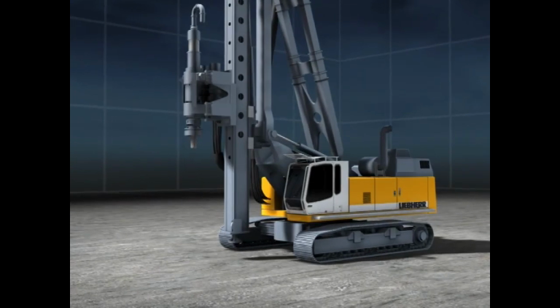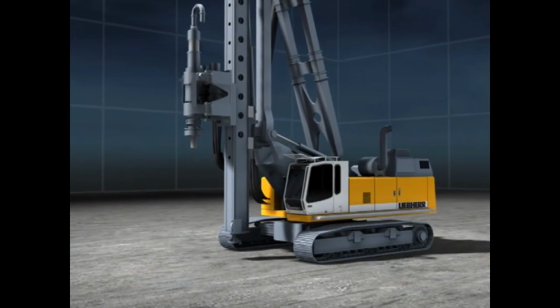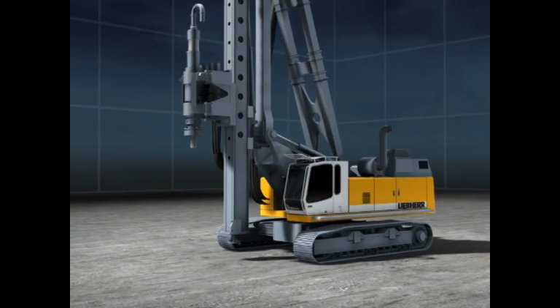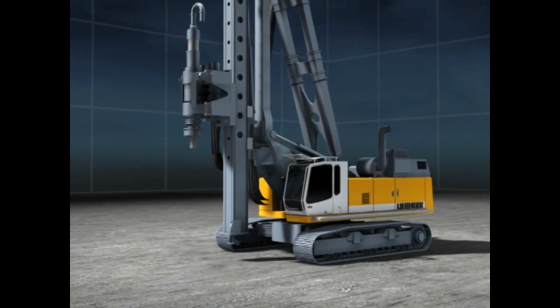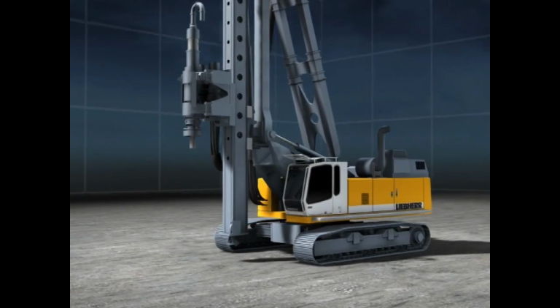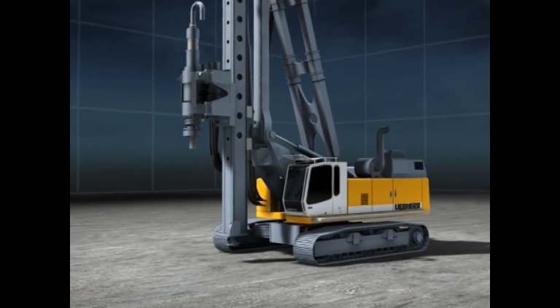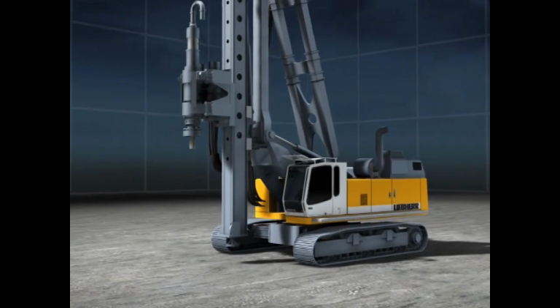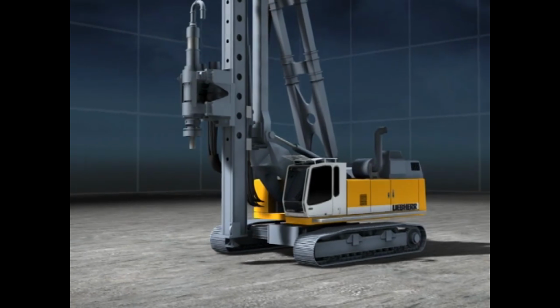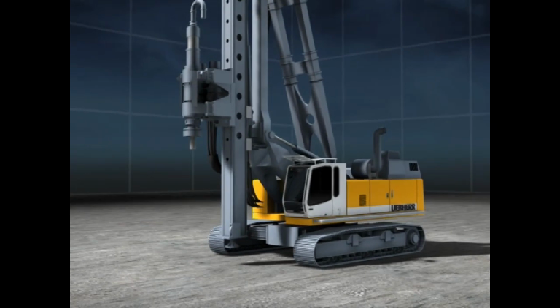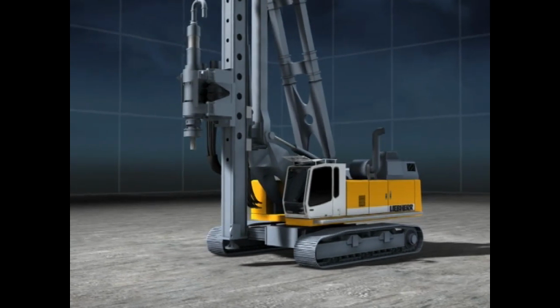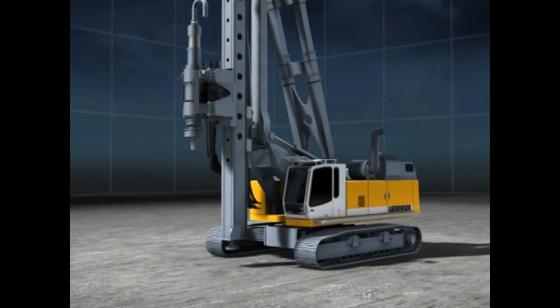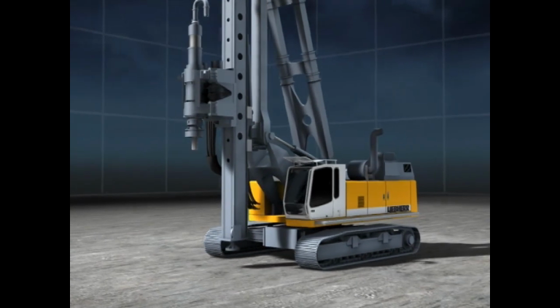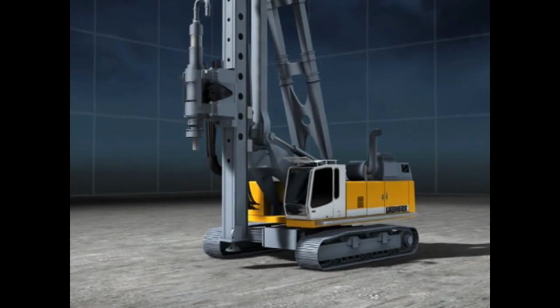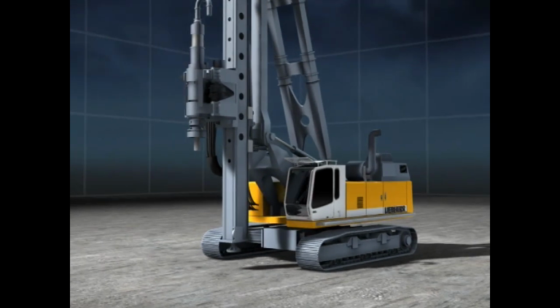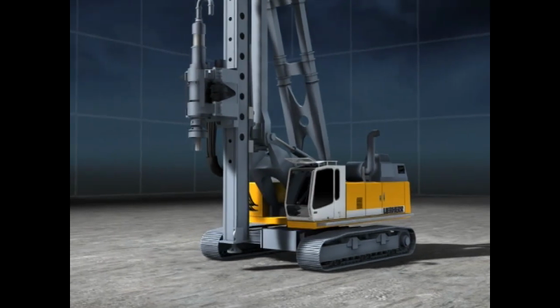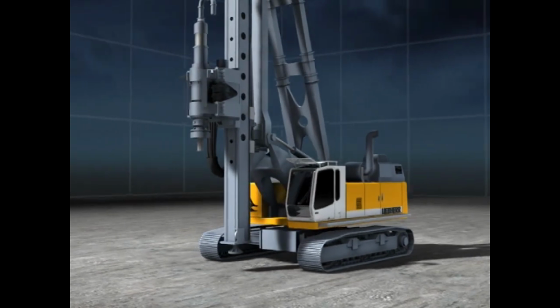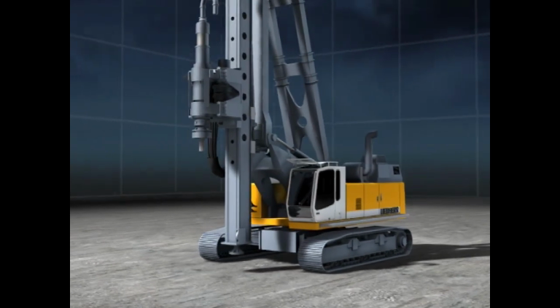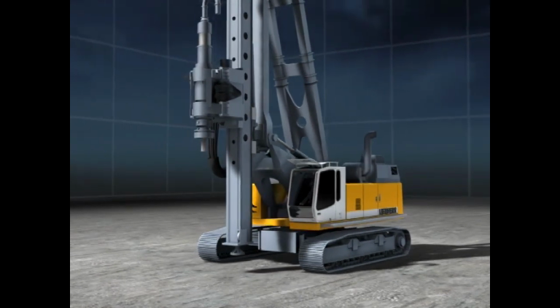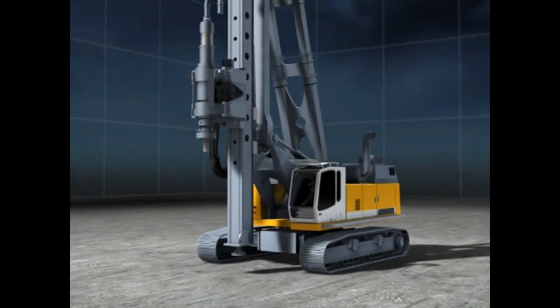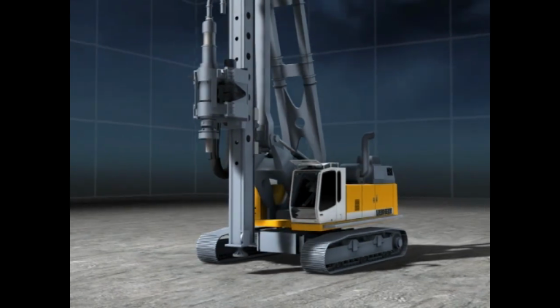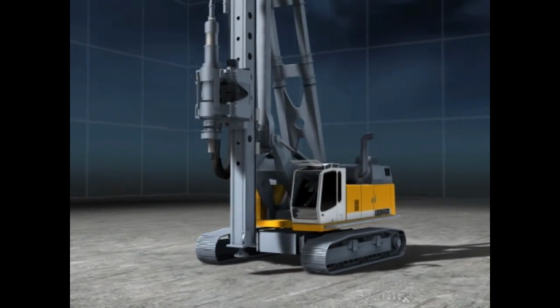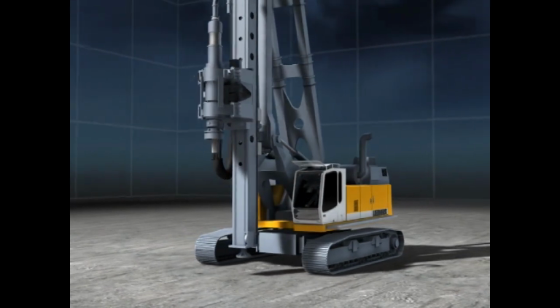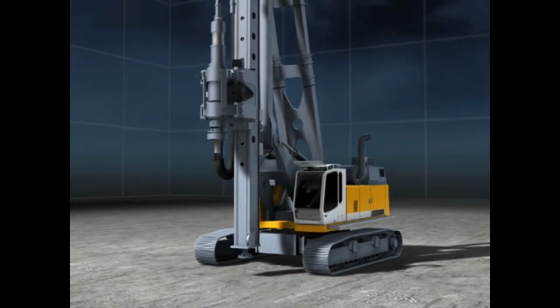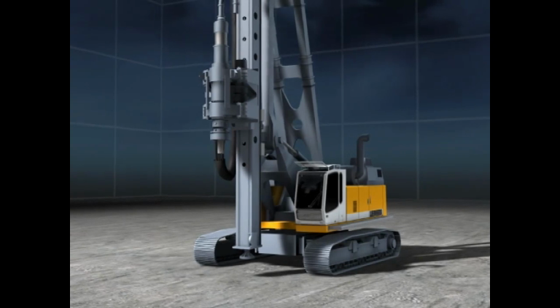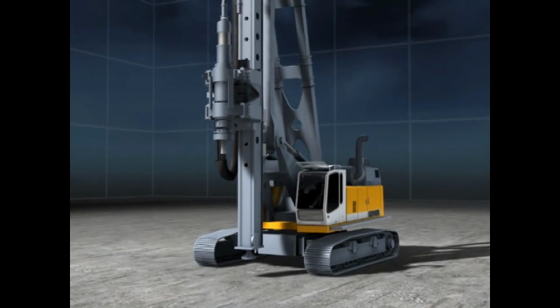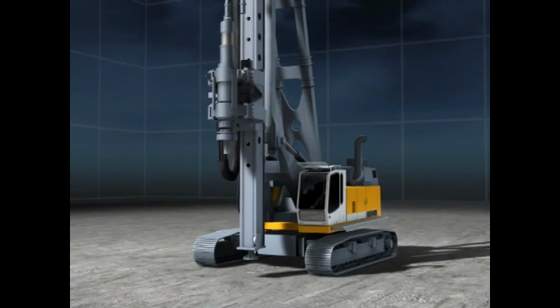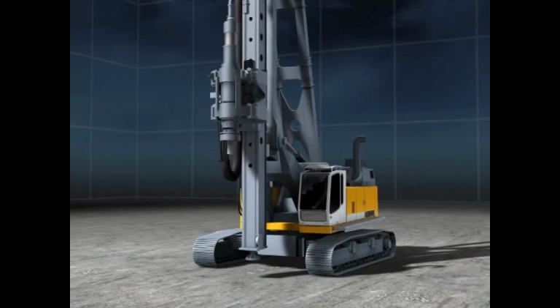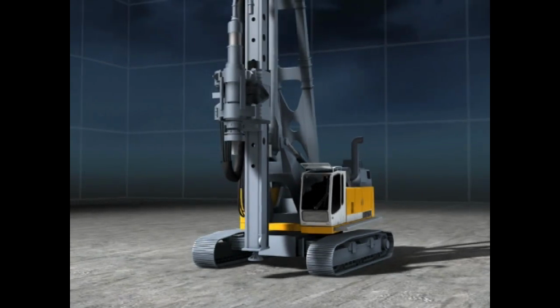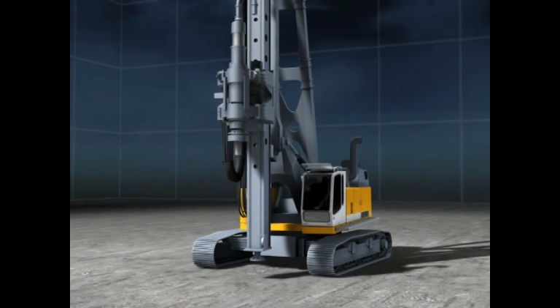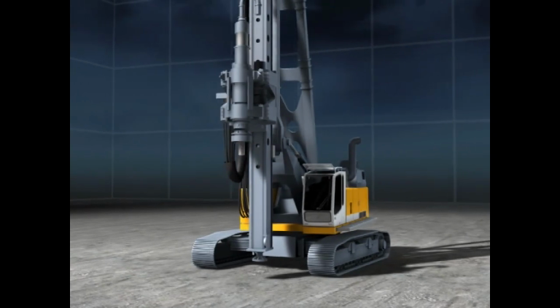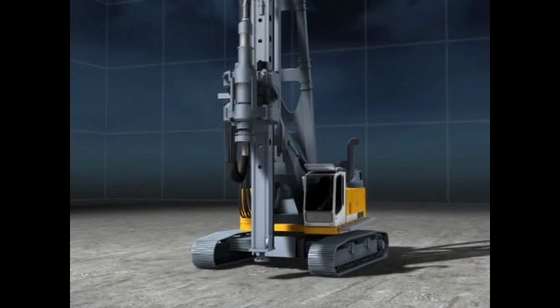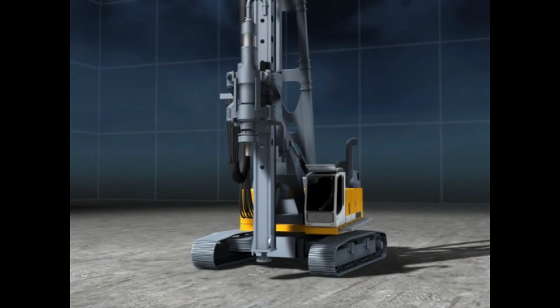The LRB — the universal piling and drilling rig from Liebherr.